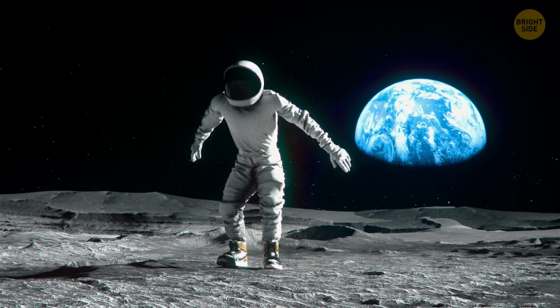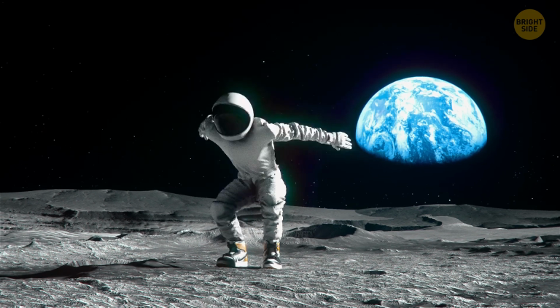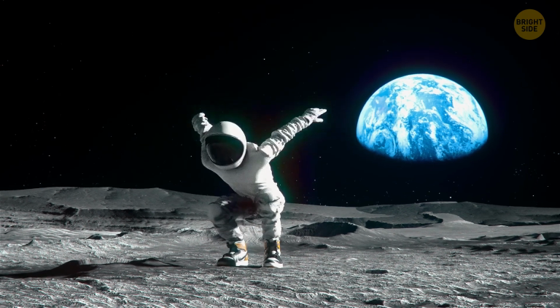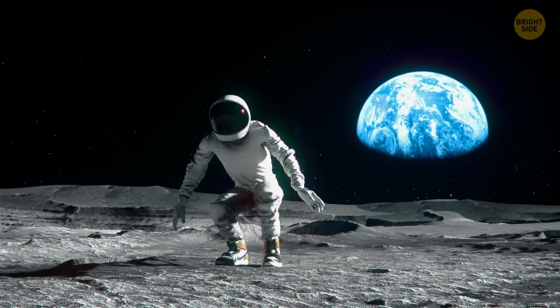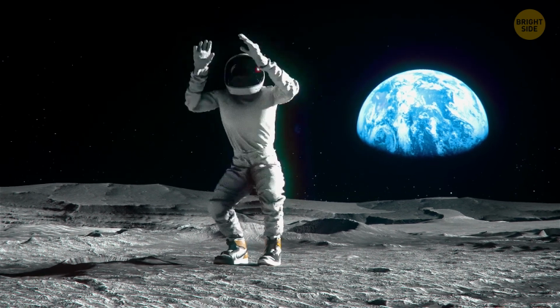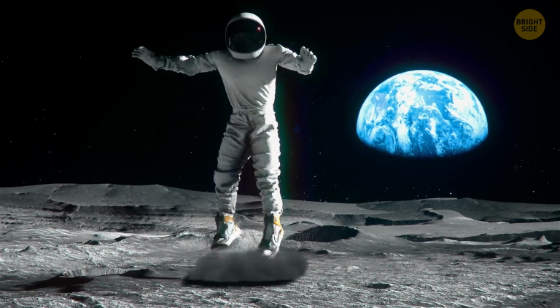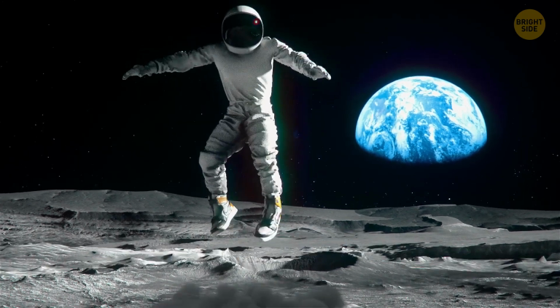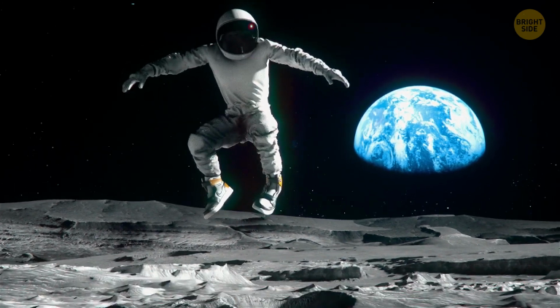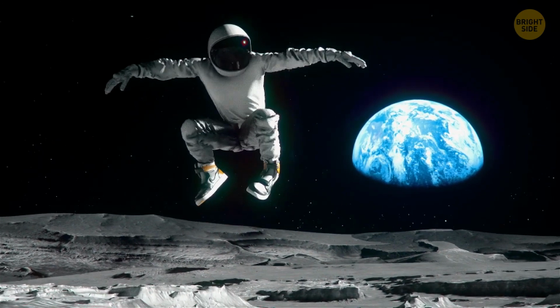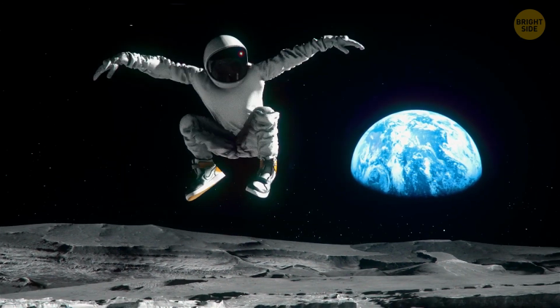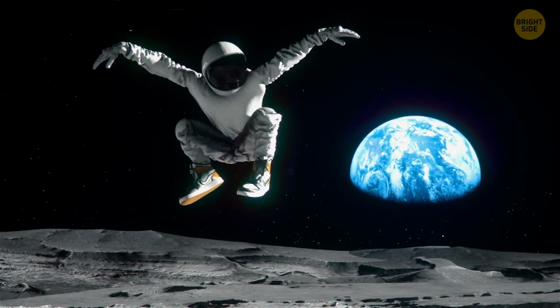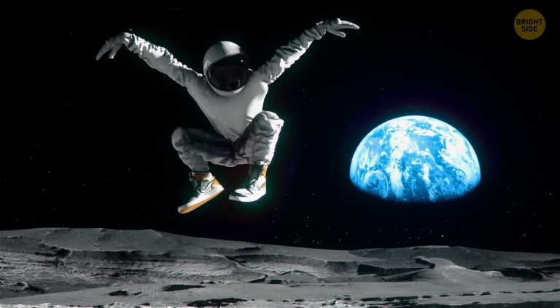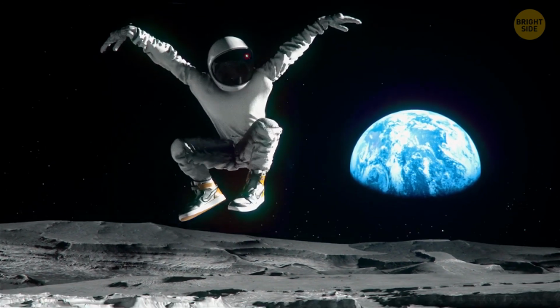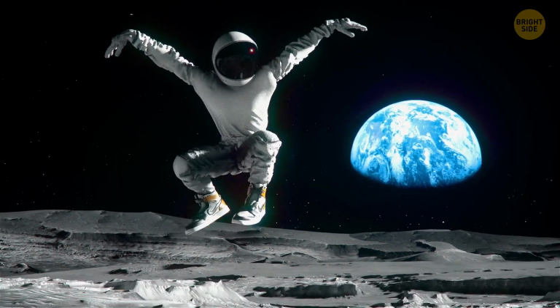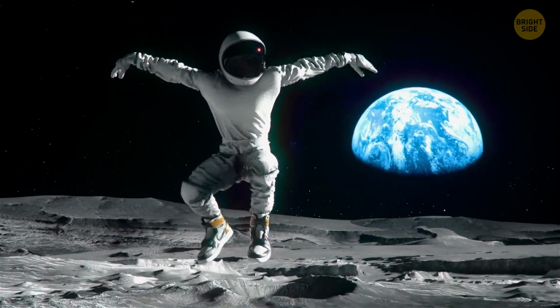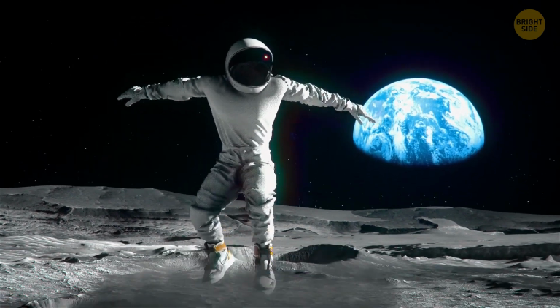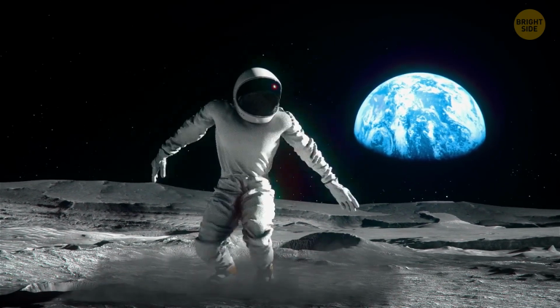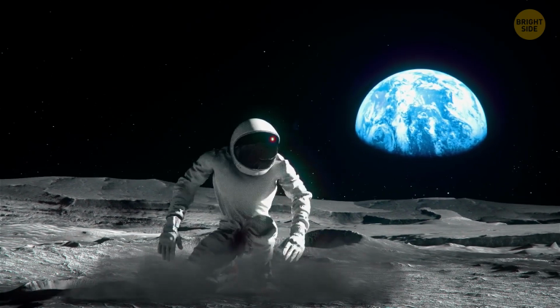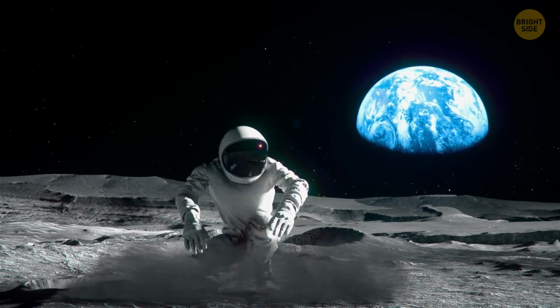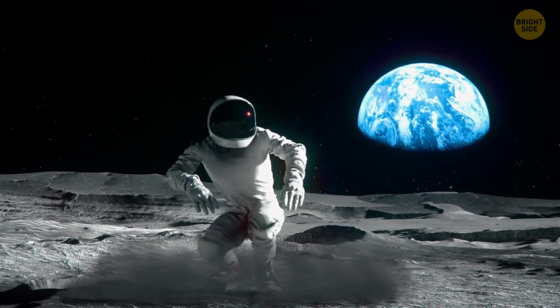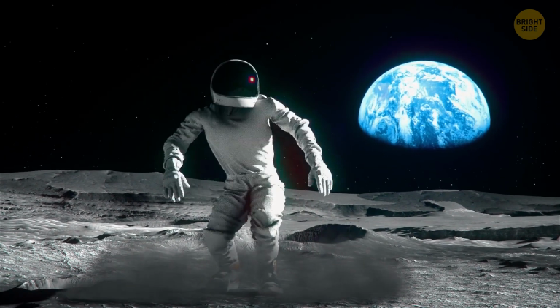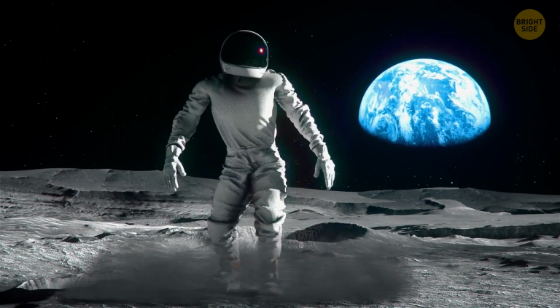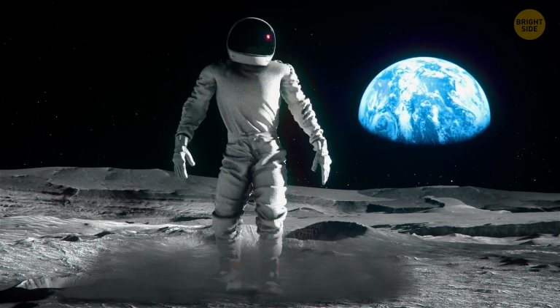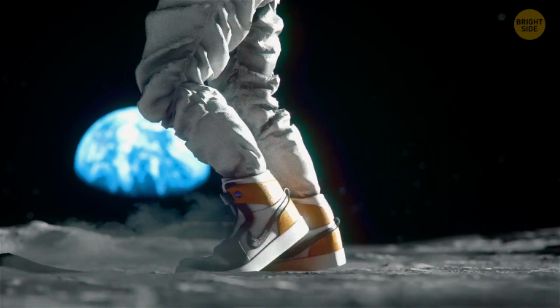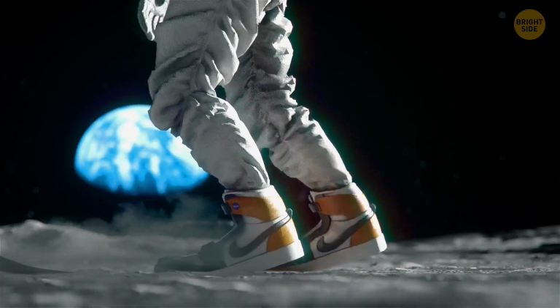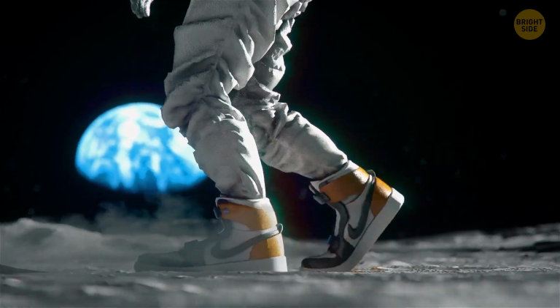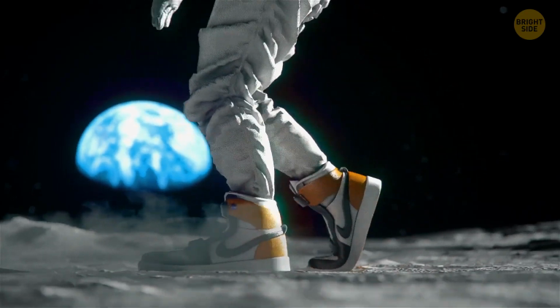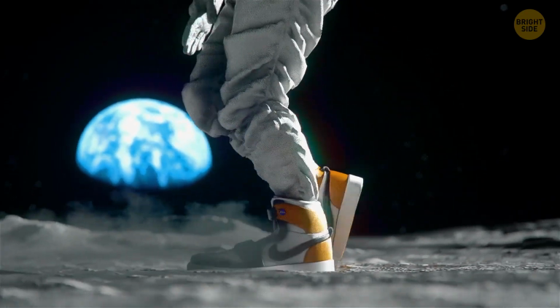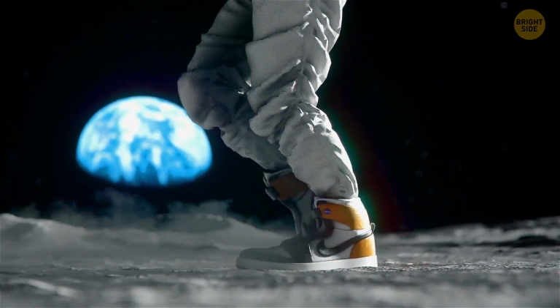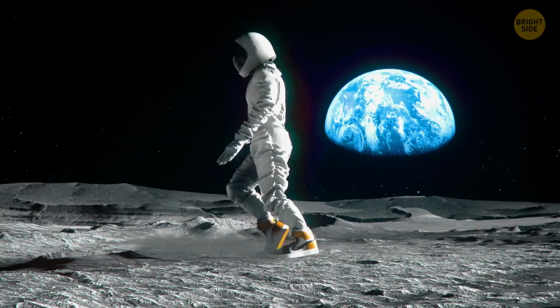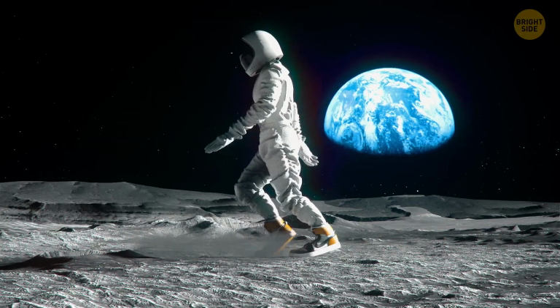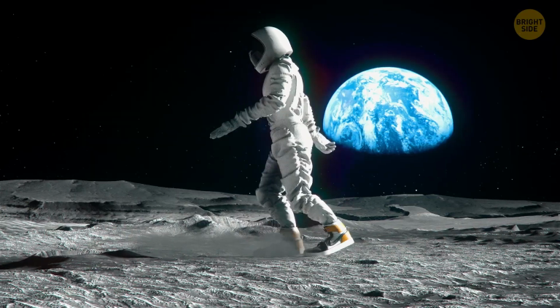Gravity on the Moon is ten times lighter than Earth's. Nine feet. The next one is Mars.